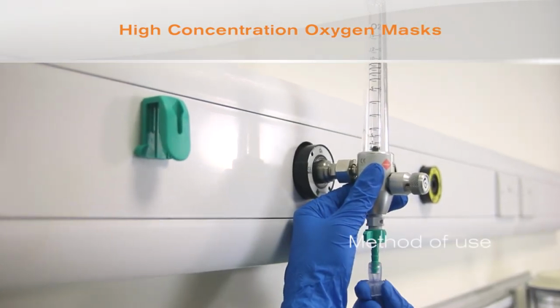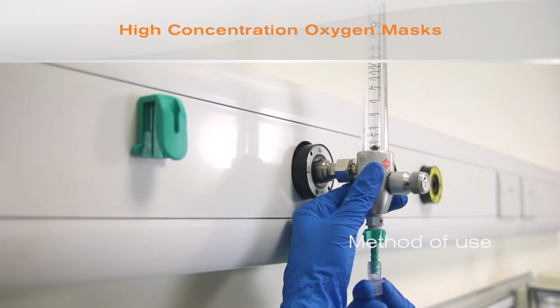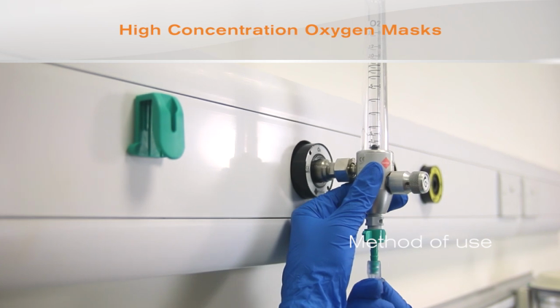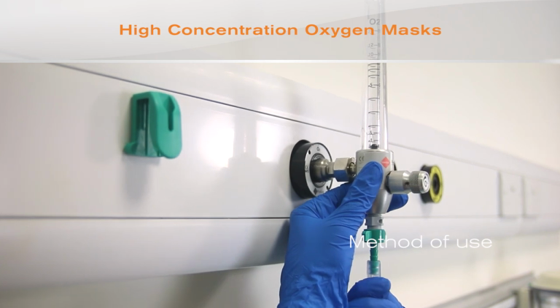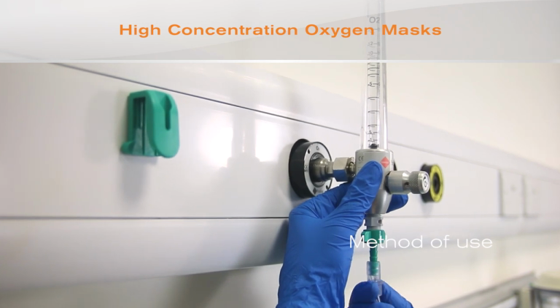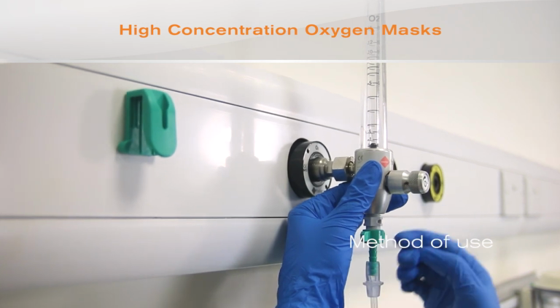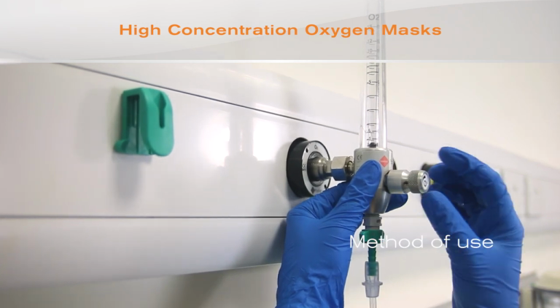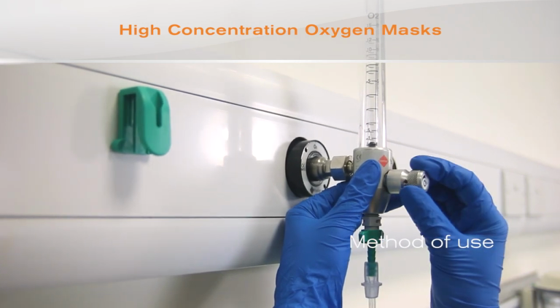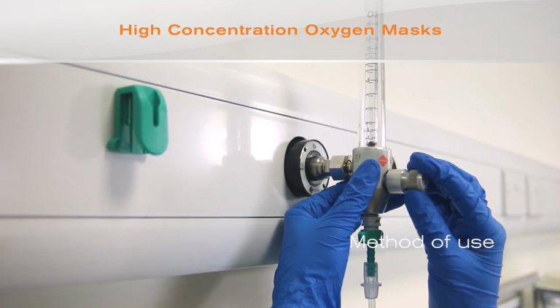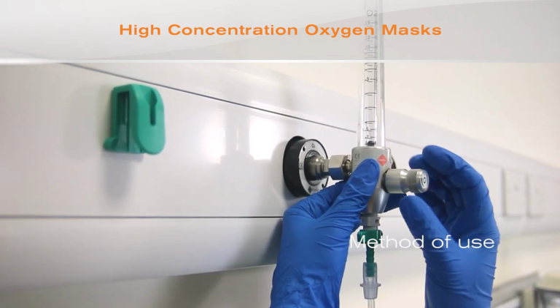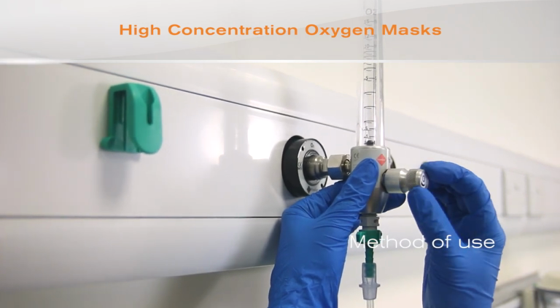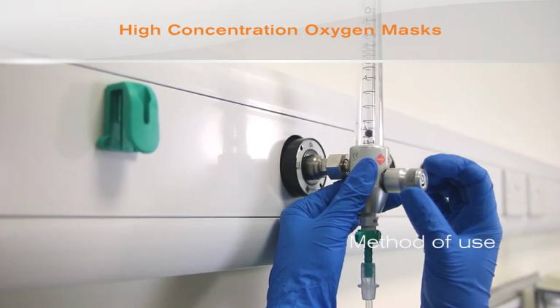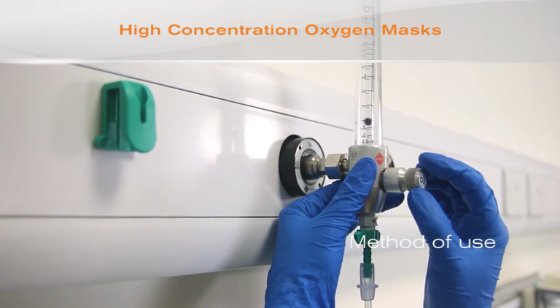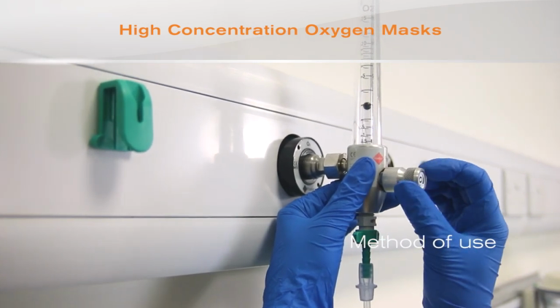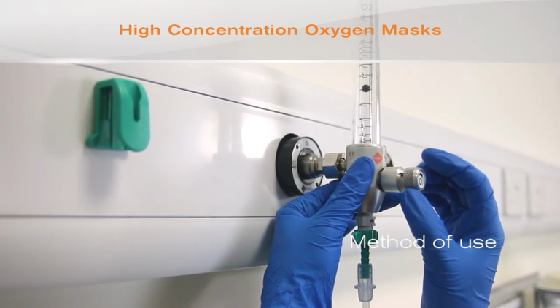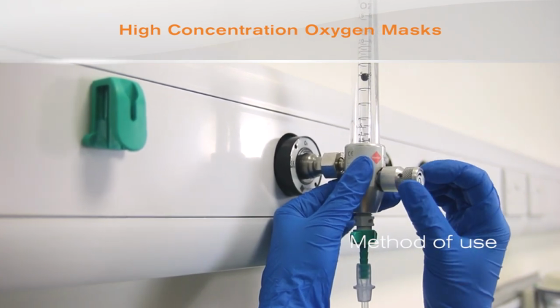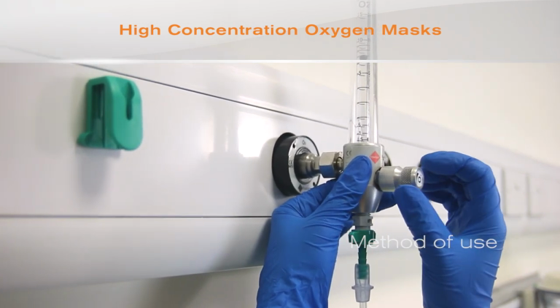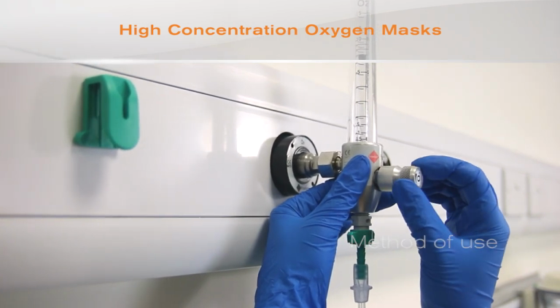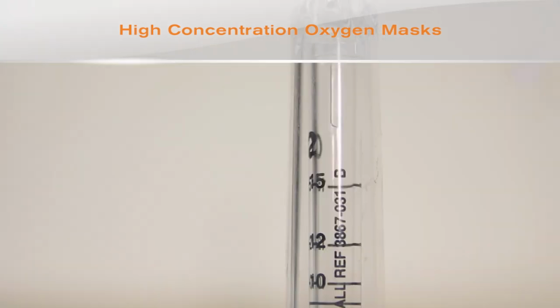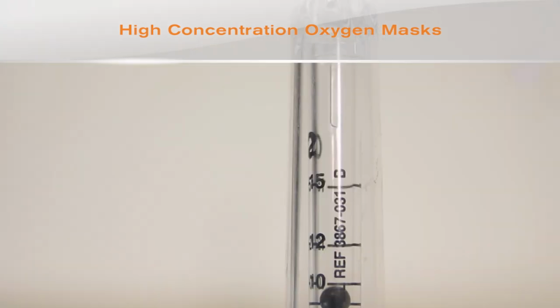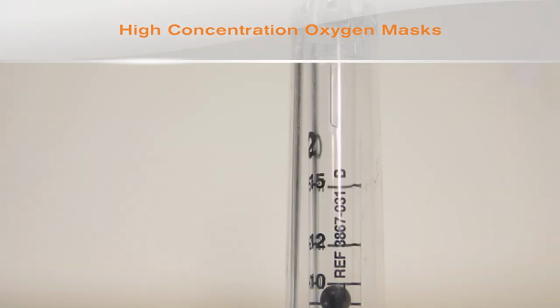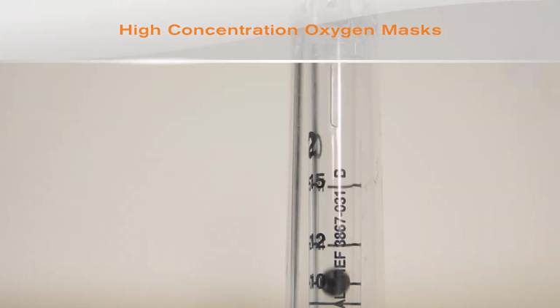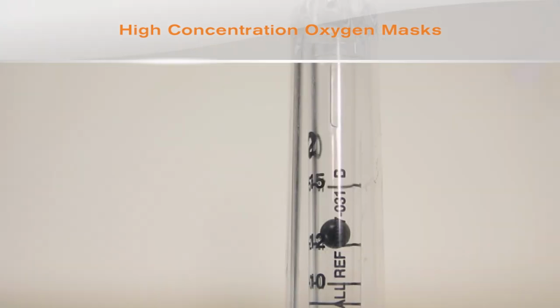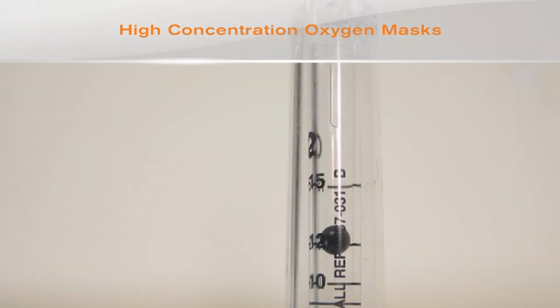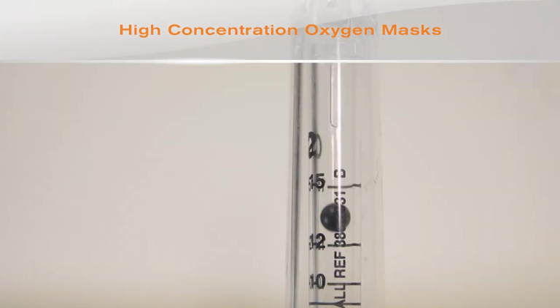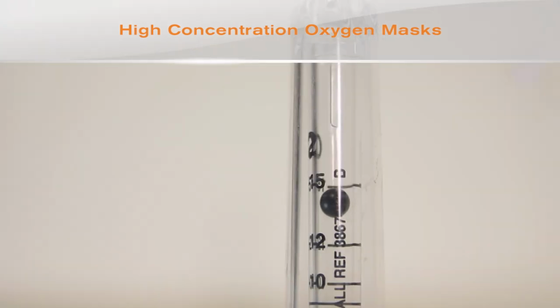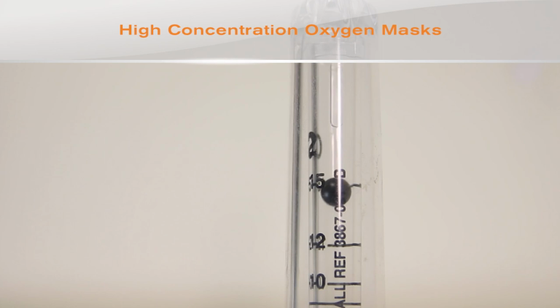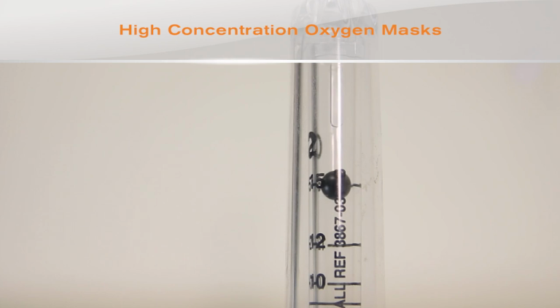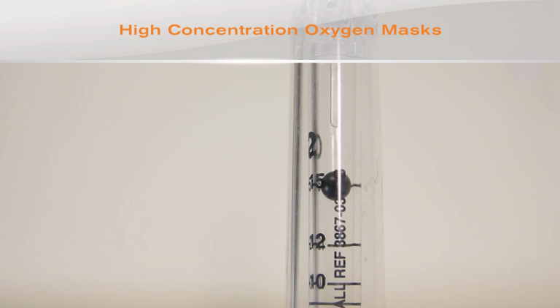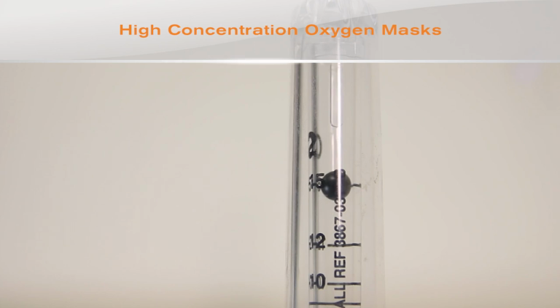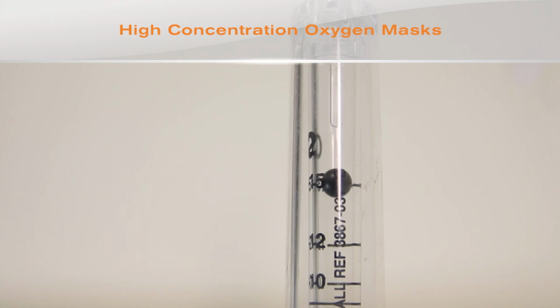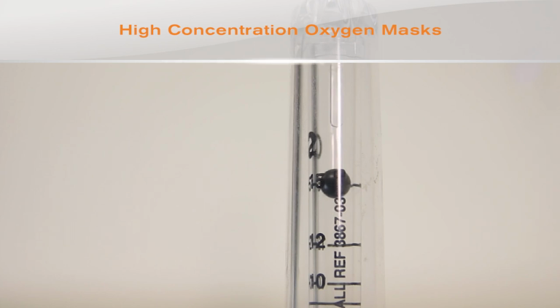When using the high concentration oxygen mask, first attach the oxygen tubing to the oxygen flow meter and set the flow rate to 15 litres per minute.